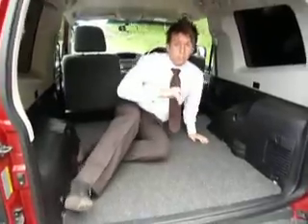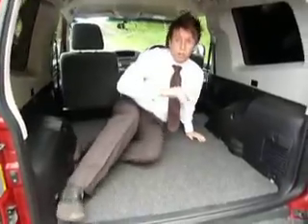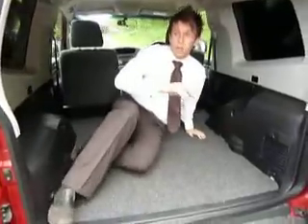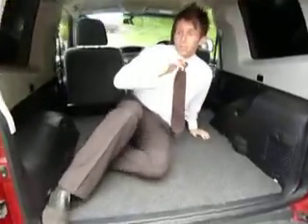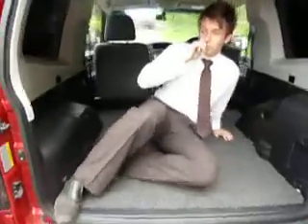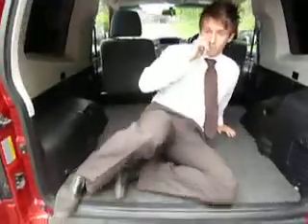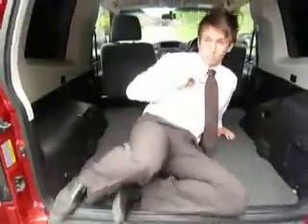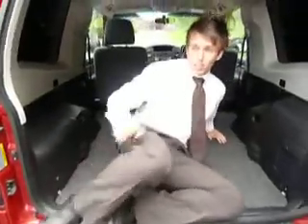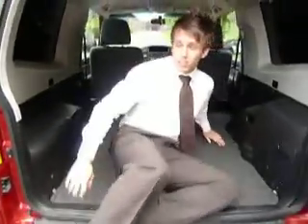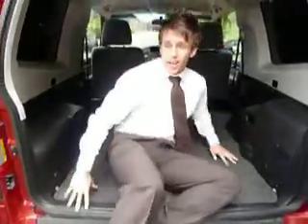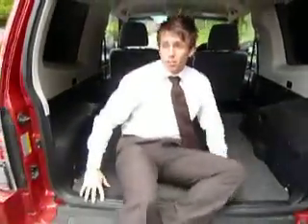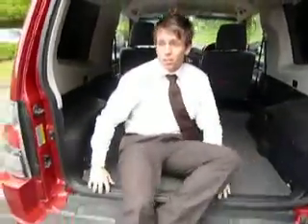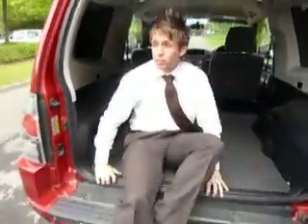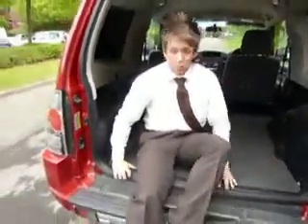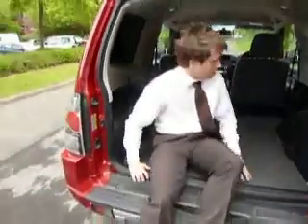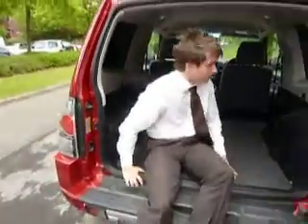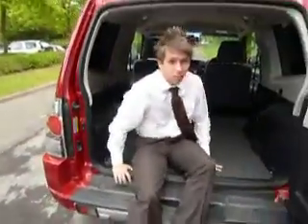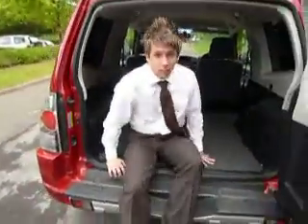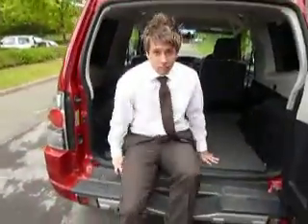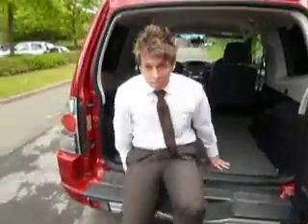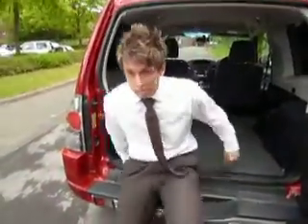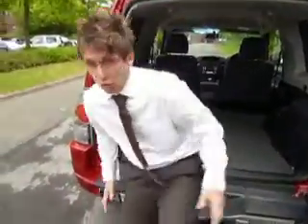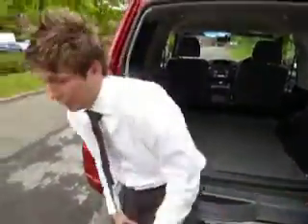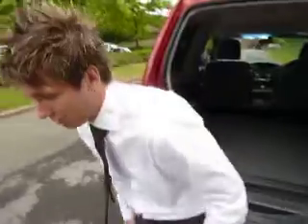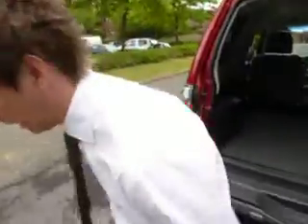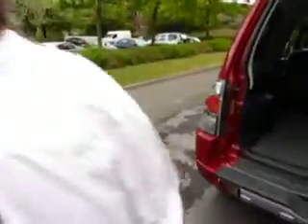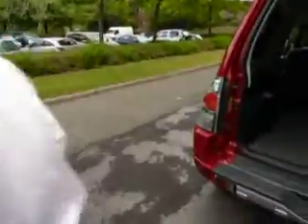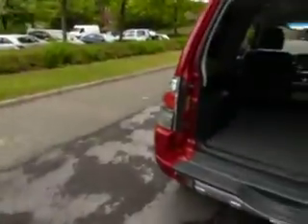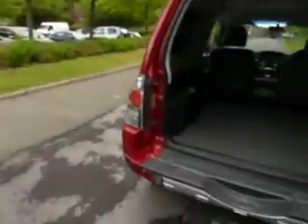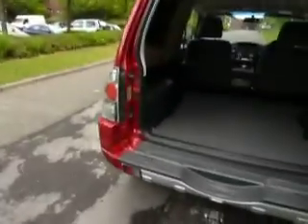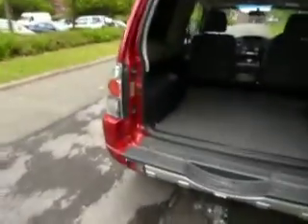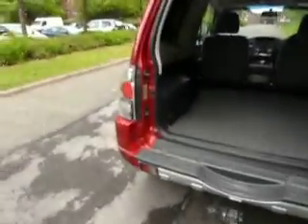Sorry, I was just having a nap, trying to get away from the bosses. You're having a nap? Sorry mate, I didn't realise. Oh, thanks very much.